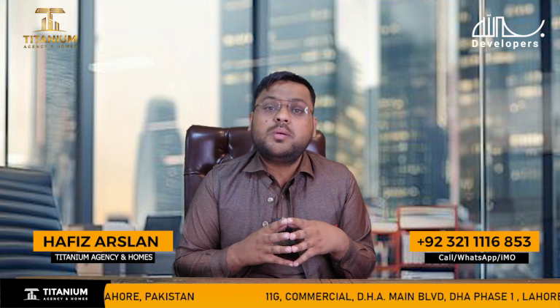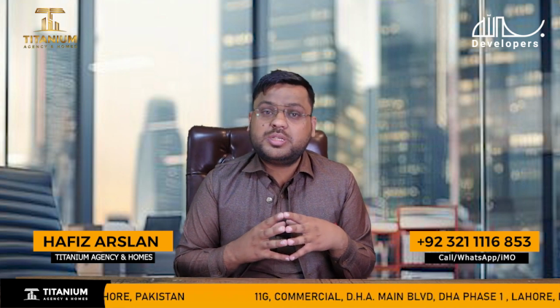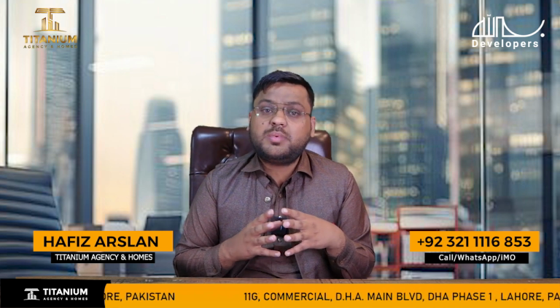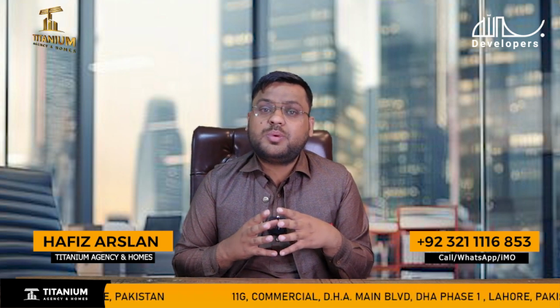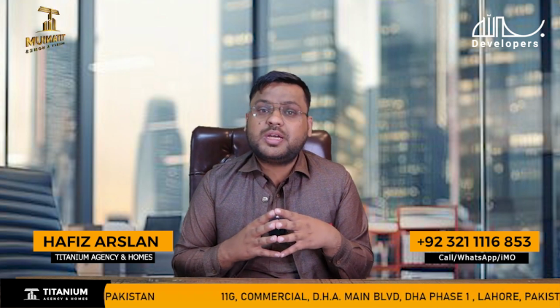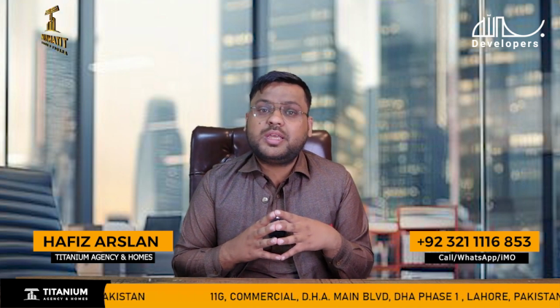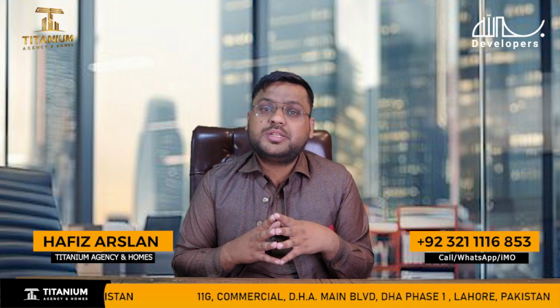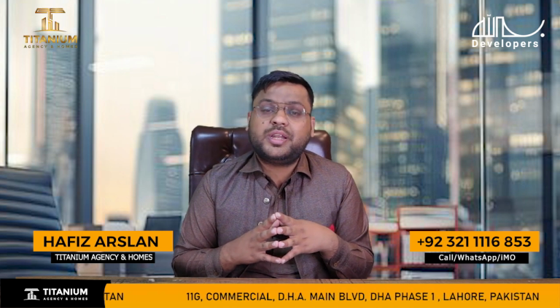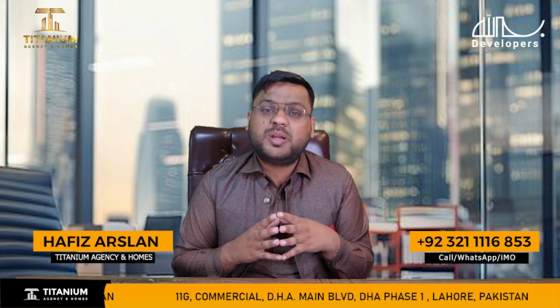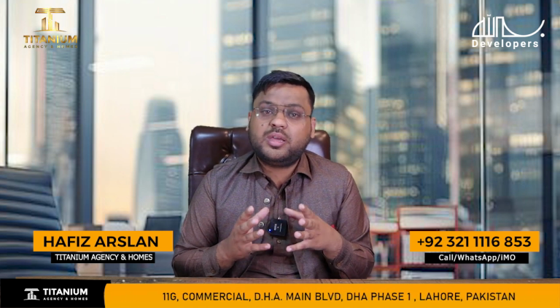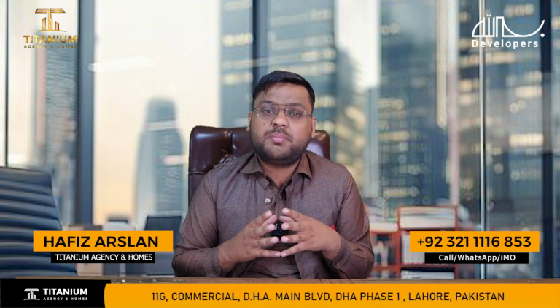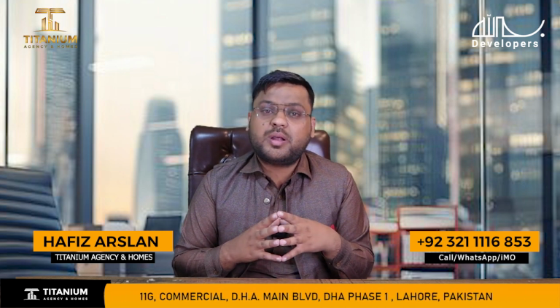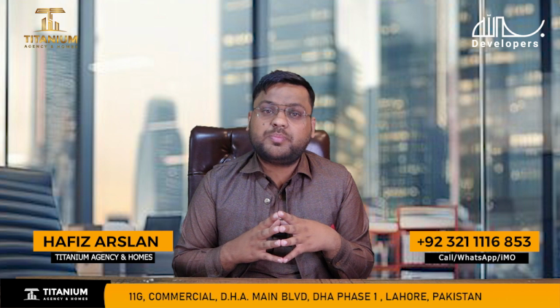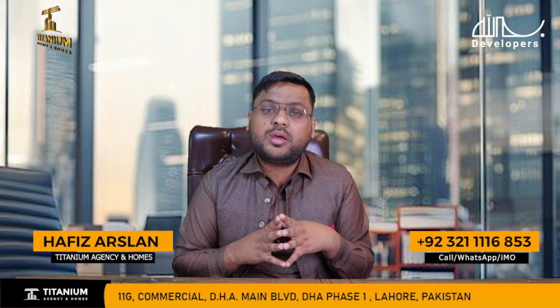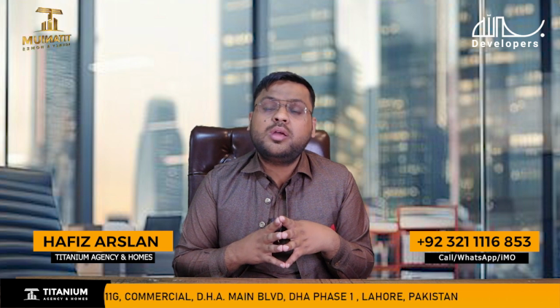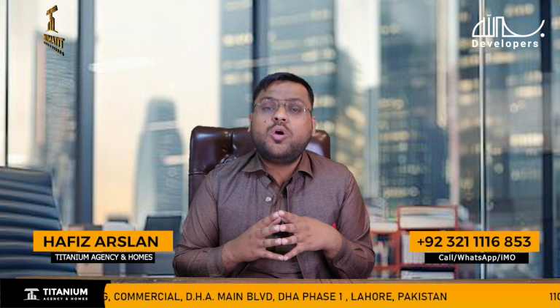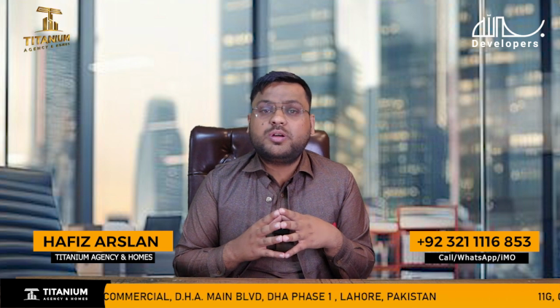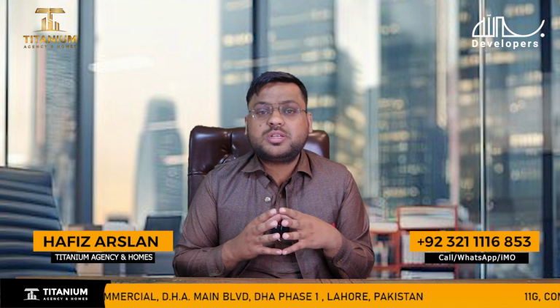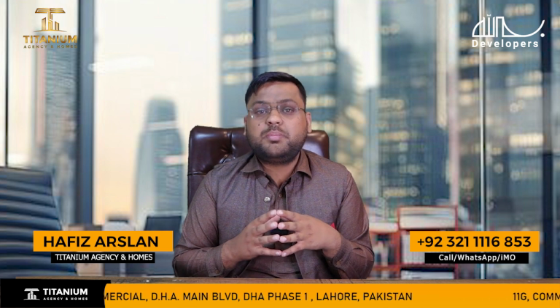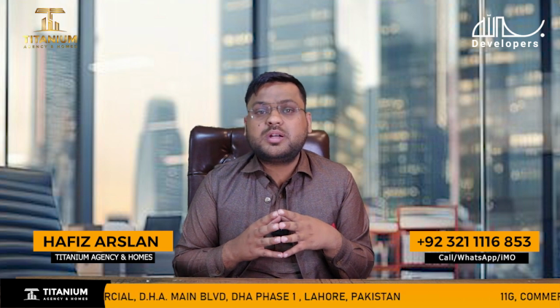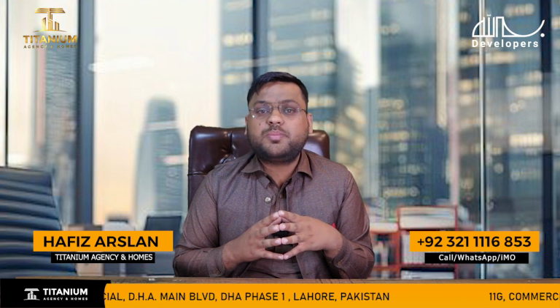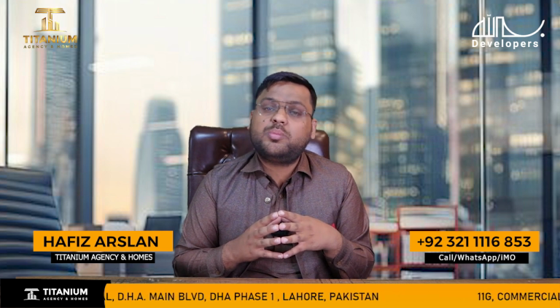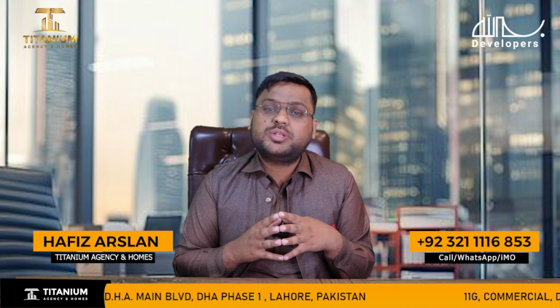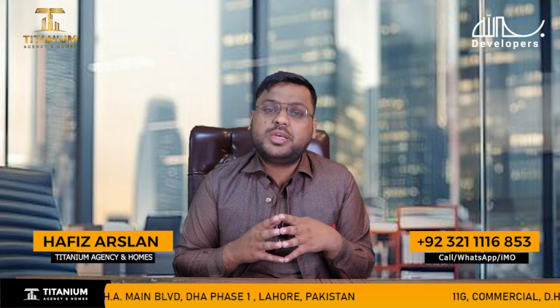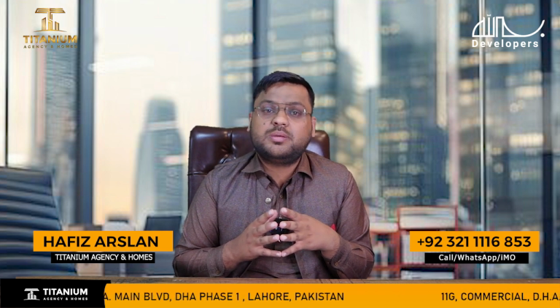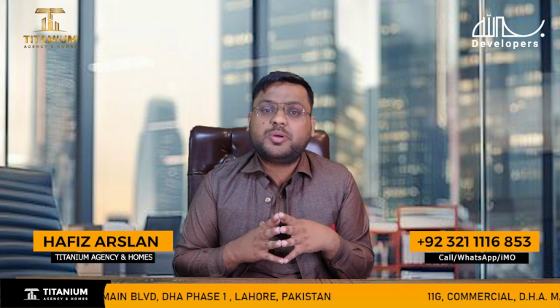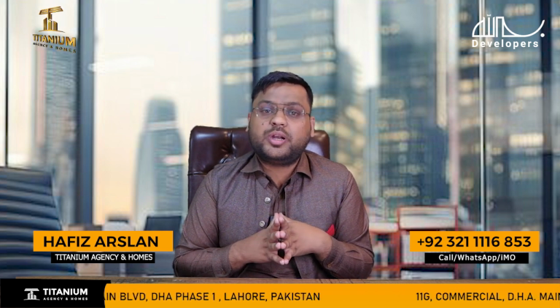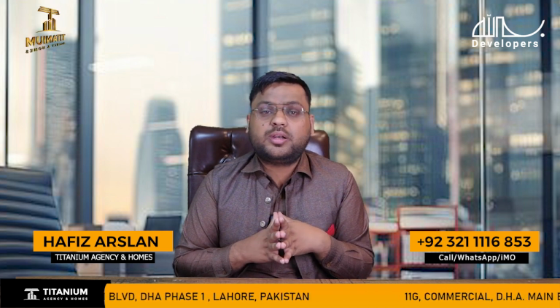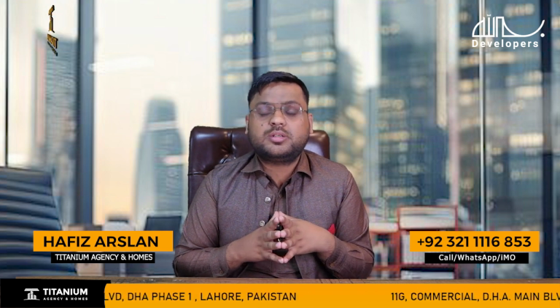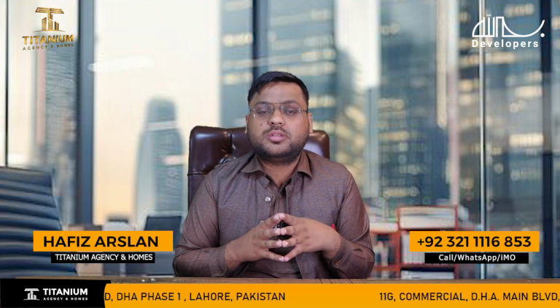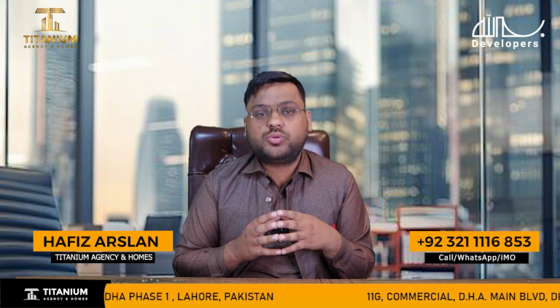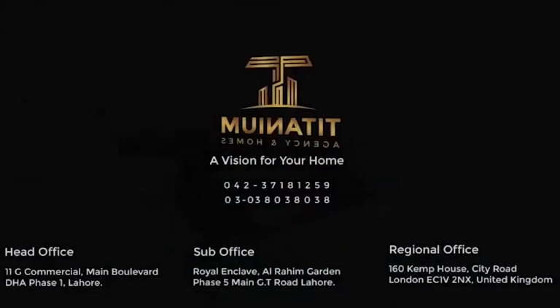For more information, please contact the number on the screen. For overseas clients, please contact via WhatsApp. Thank you.